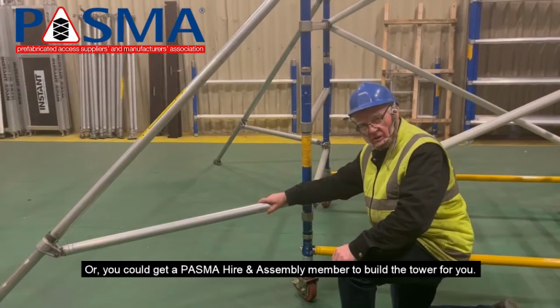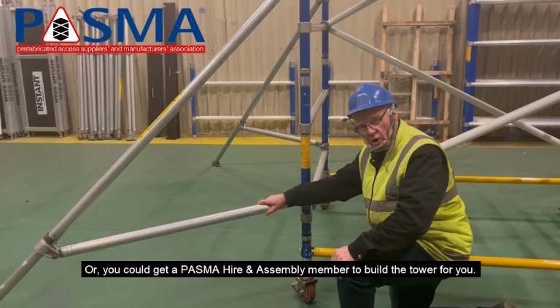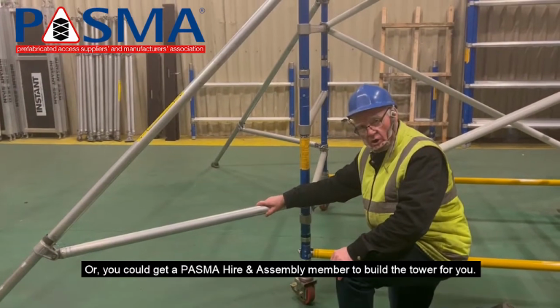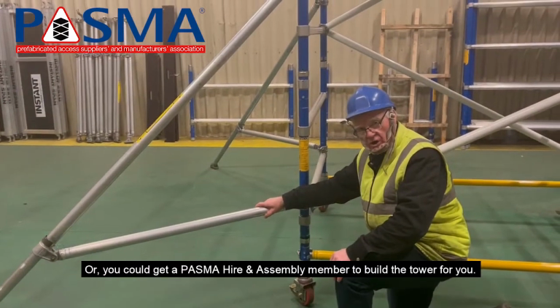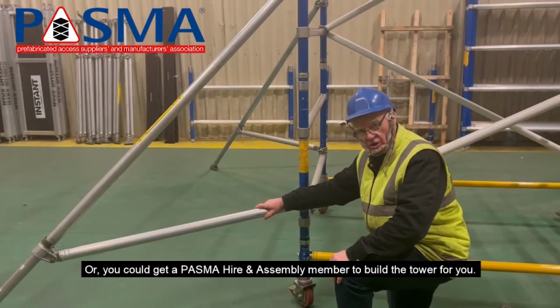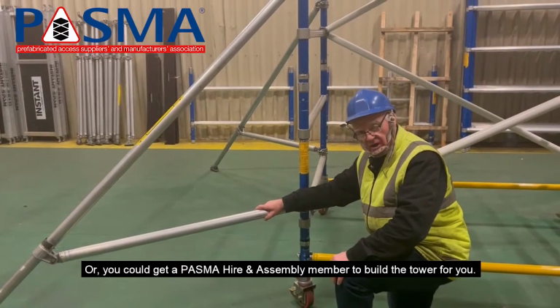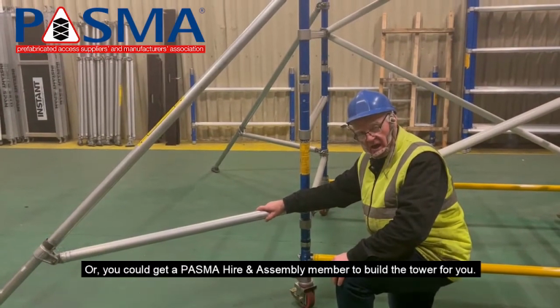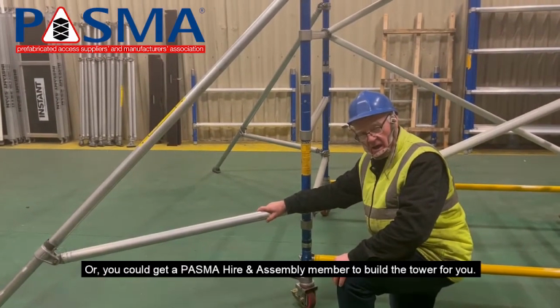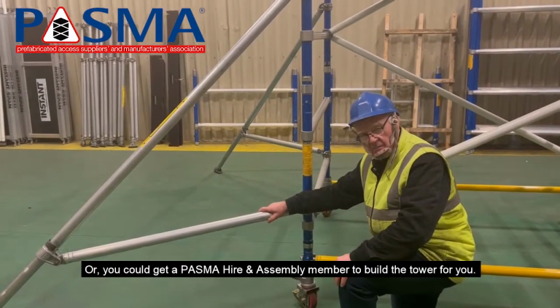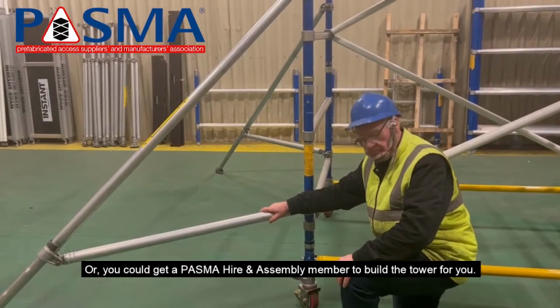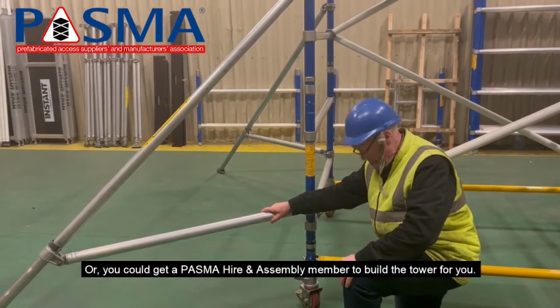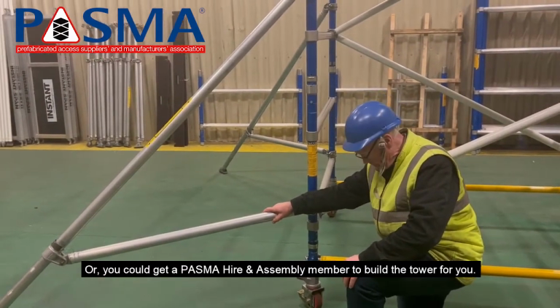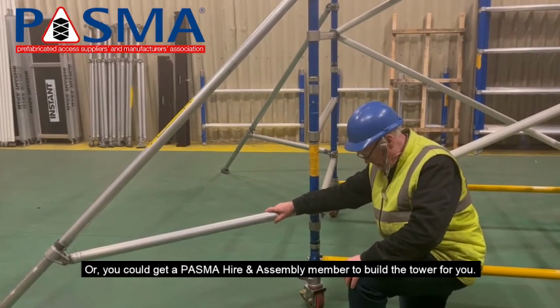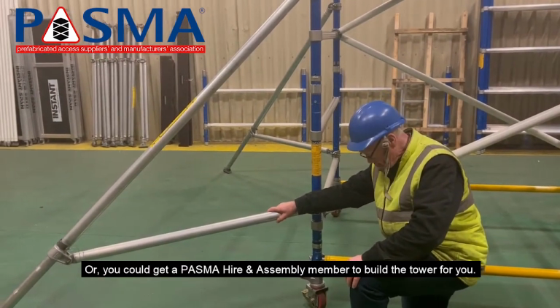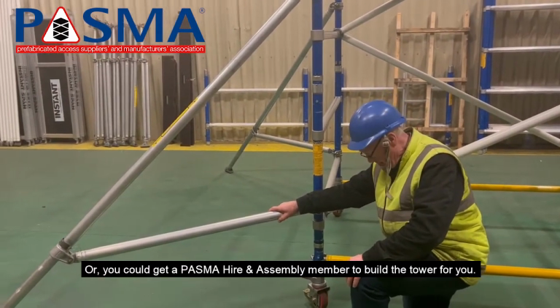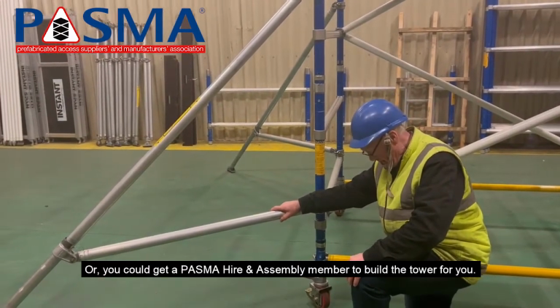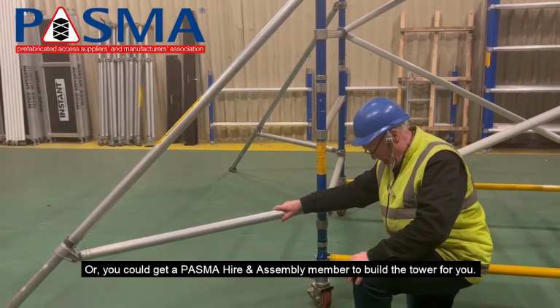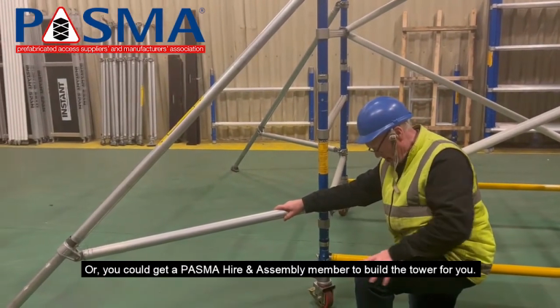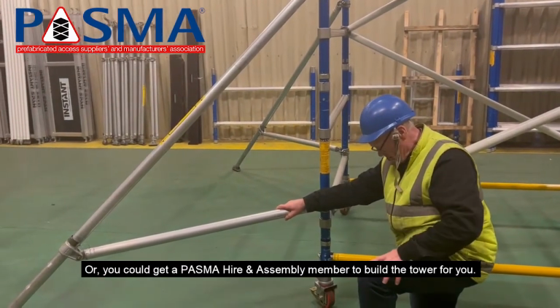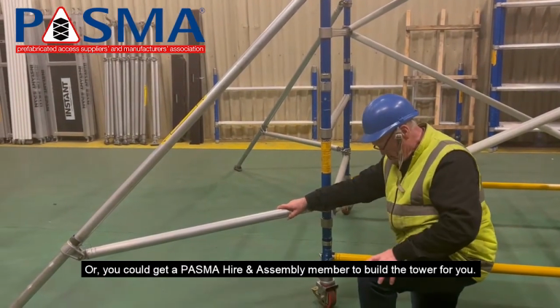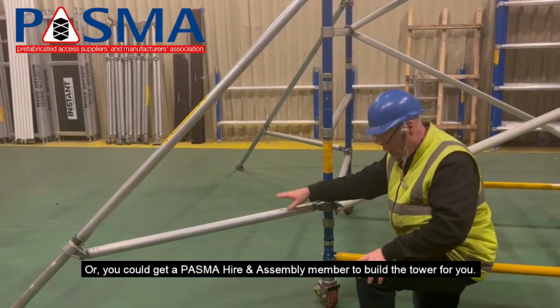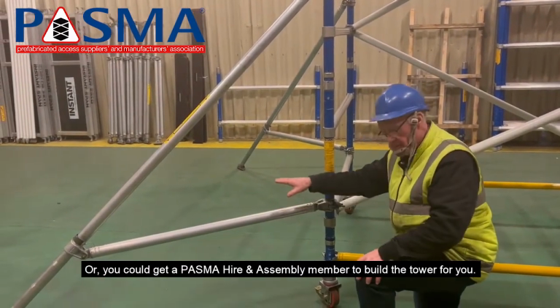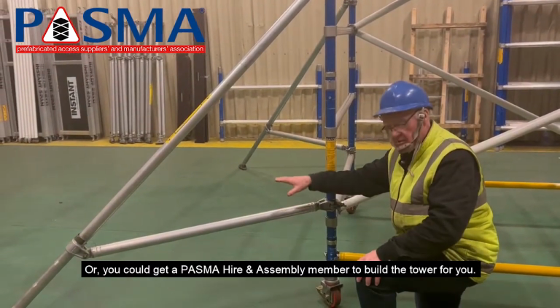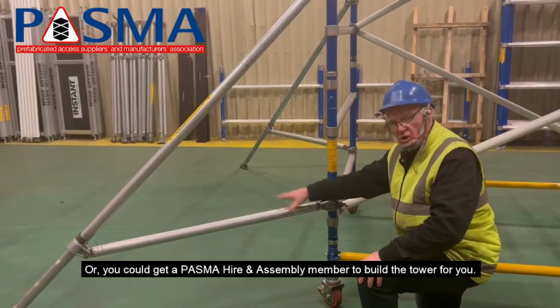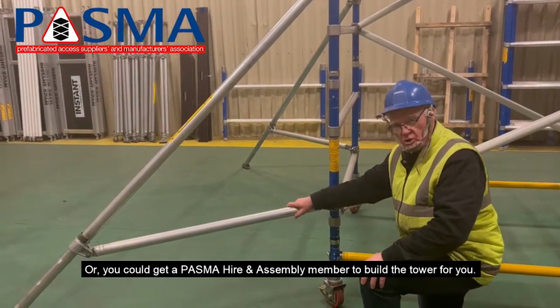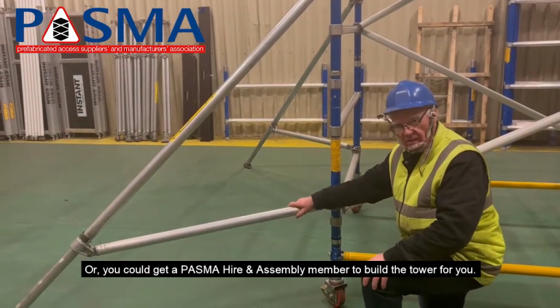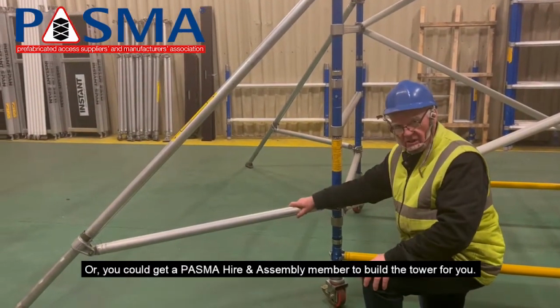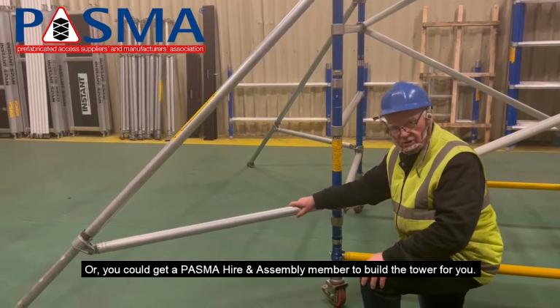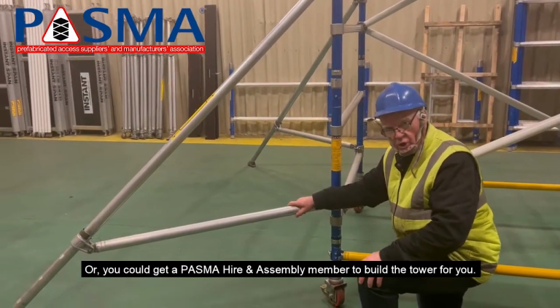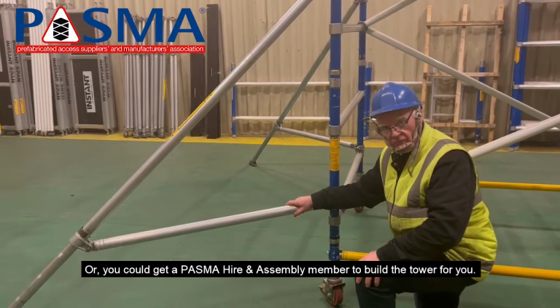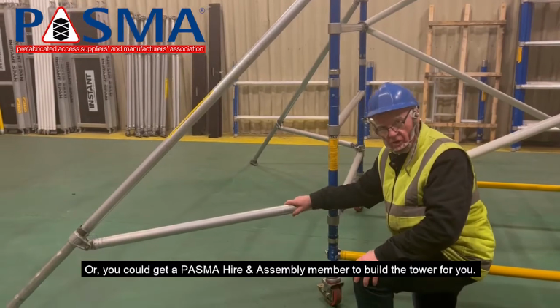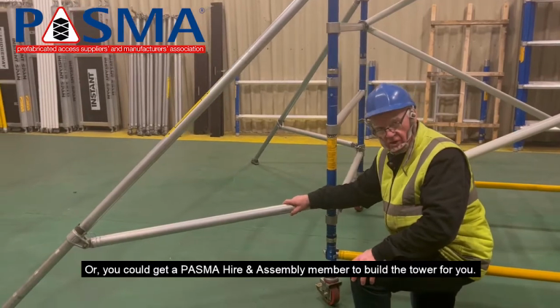Or you could get a competent tower assembly member to build the tower for you.